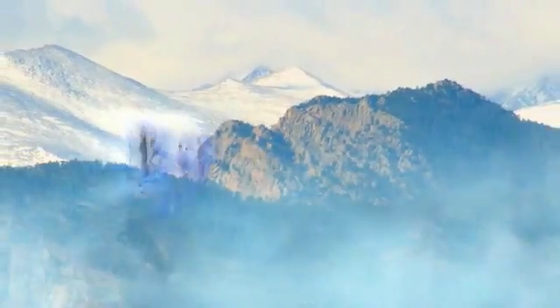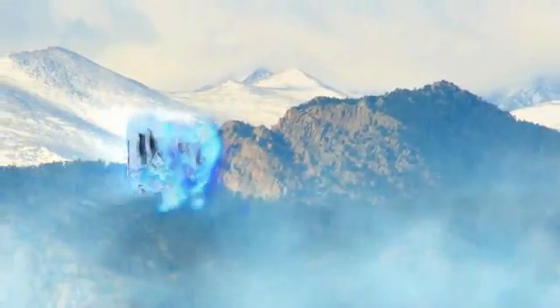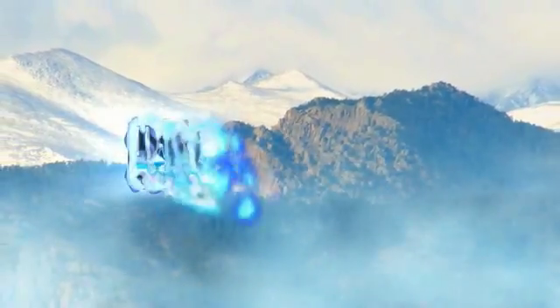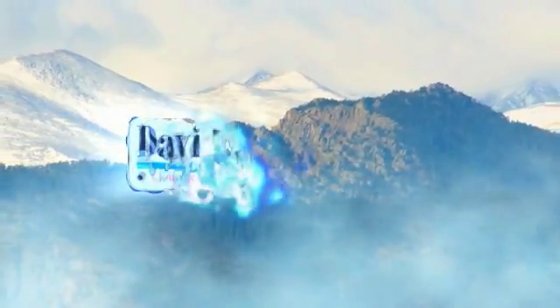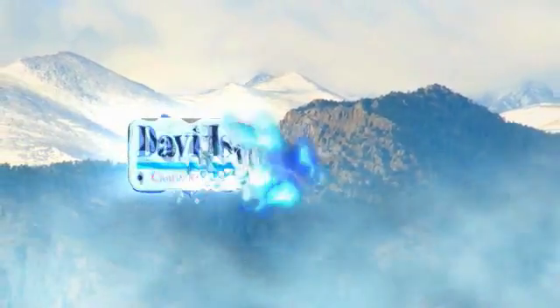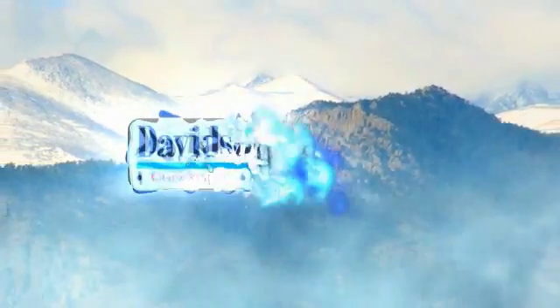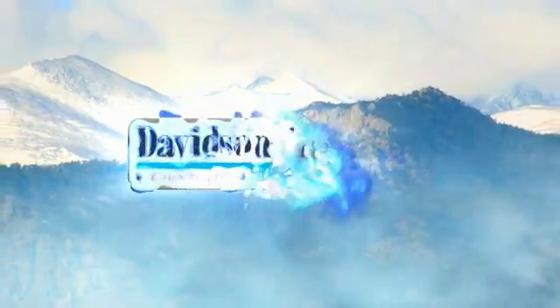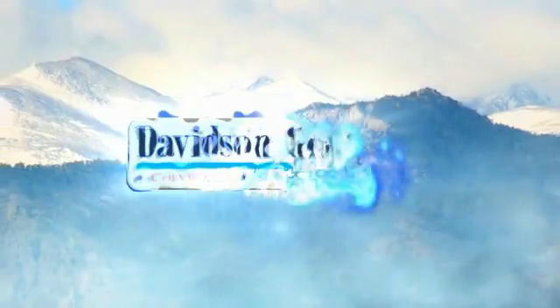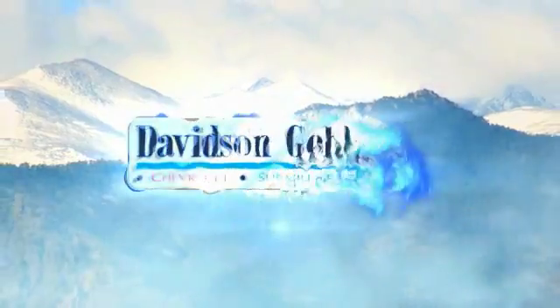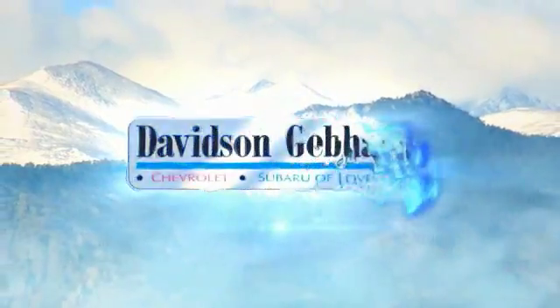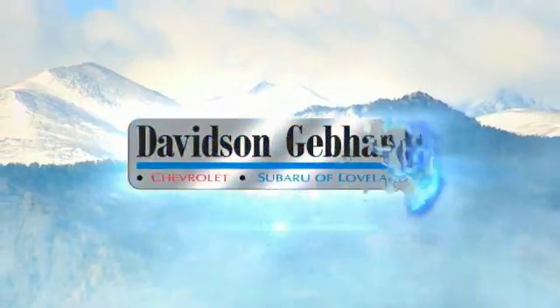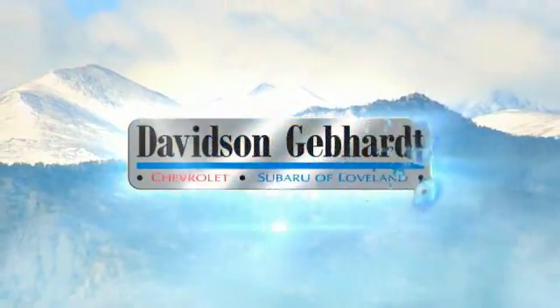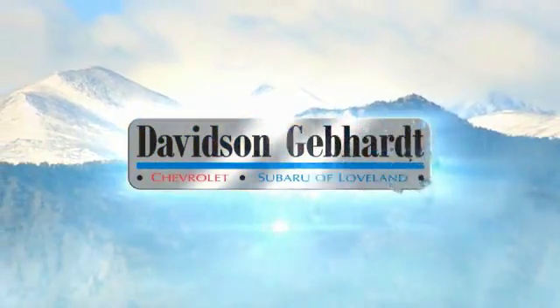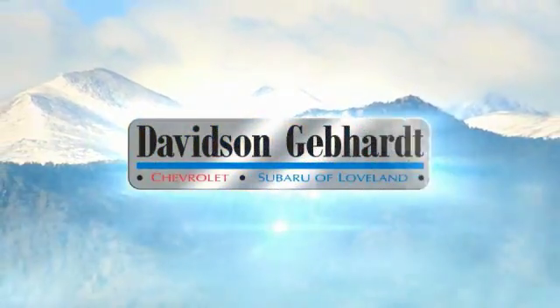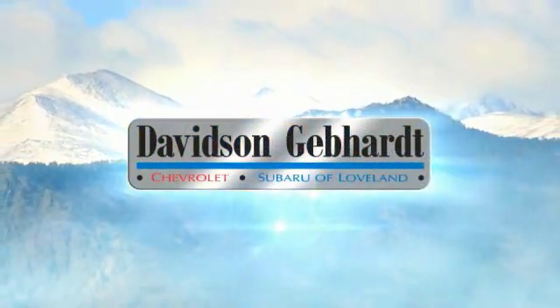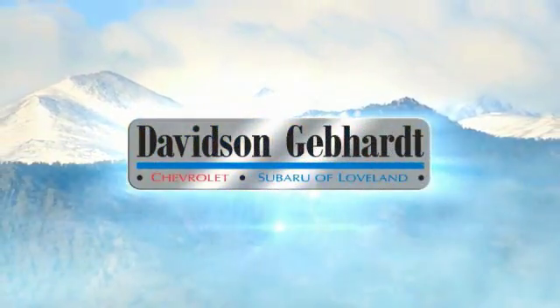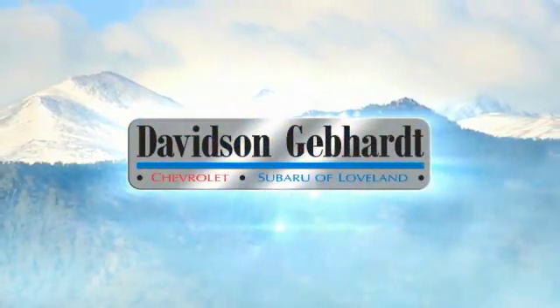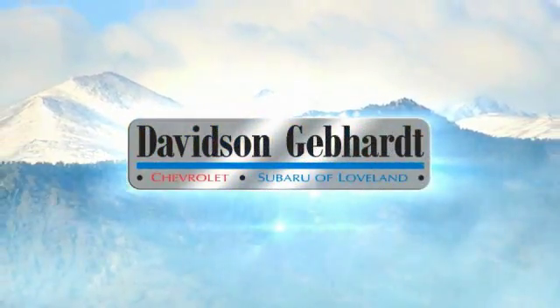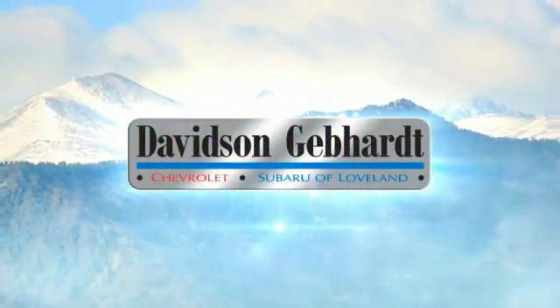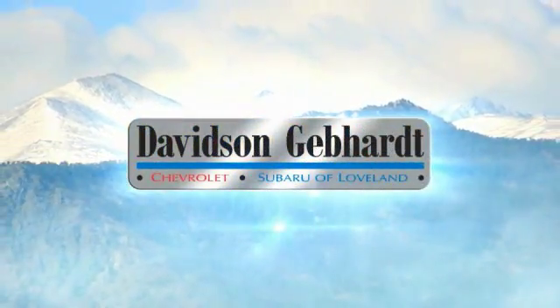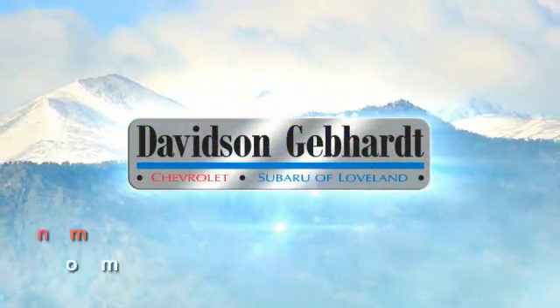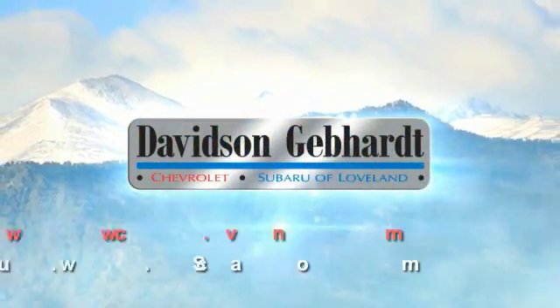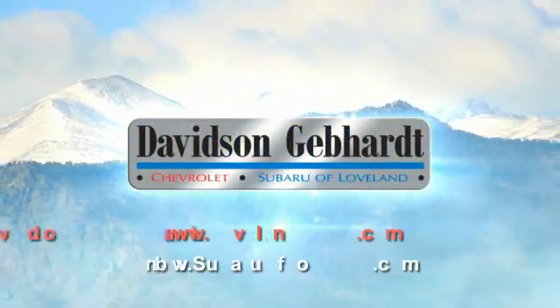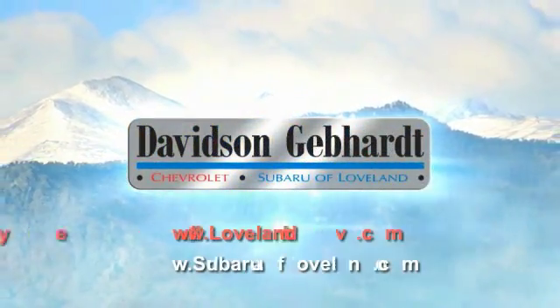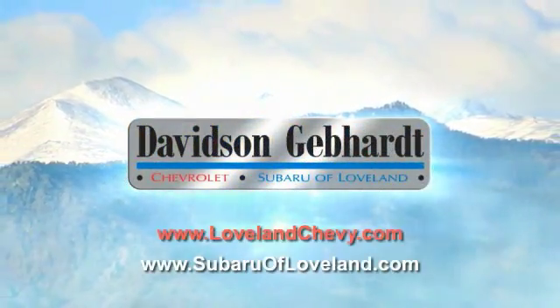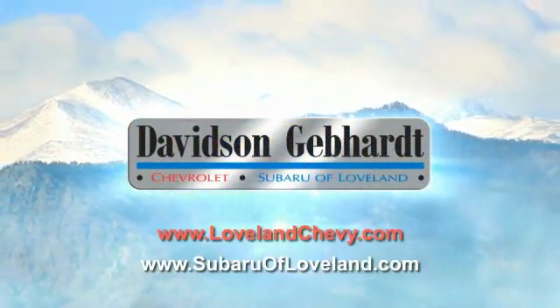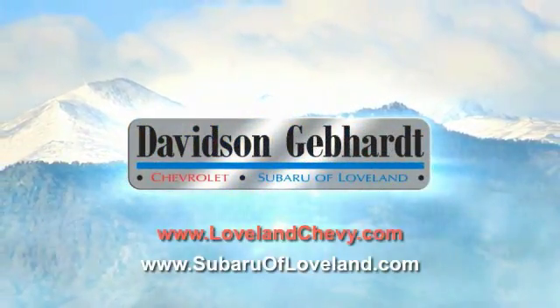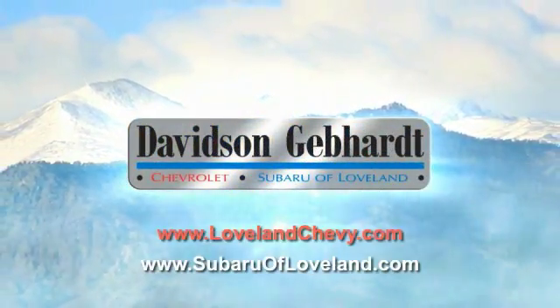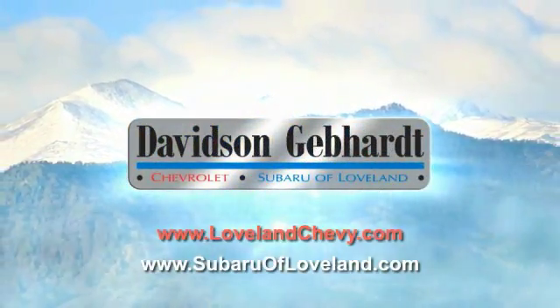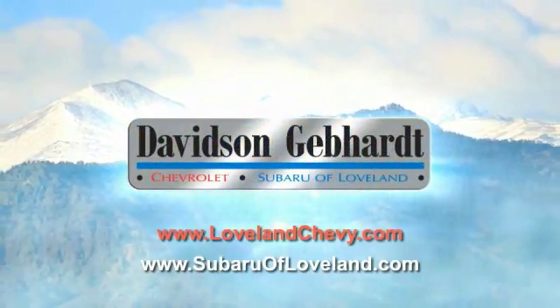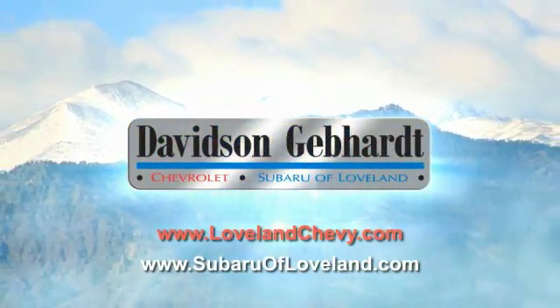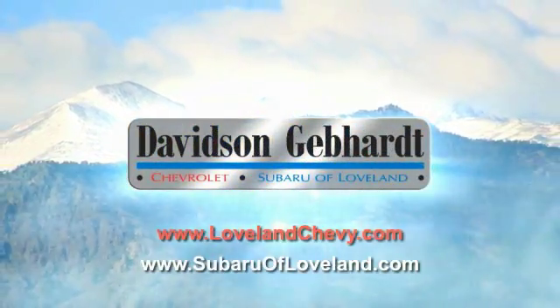Davidson, Gebhardt, Chevrolet, and Subaru of Loveland are conveniently located right on I-25 at exit 259.